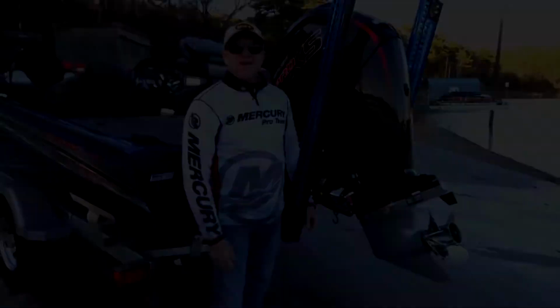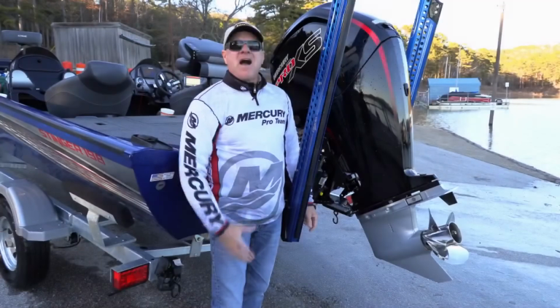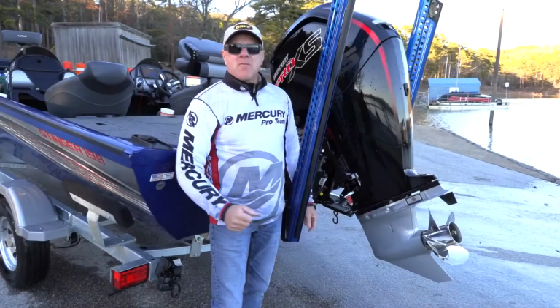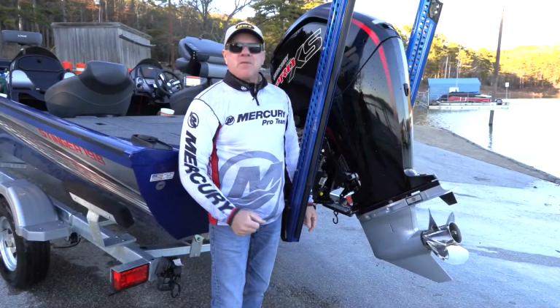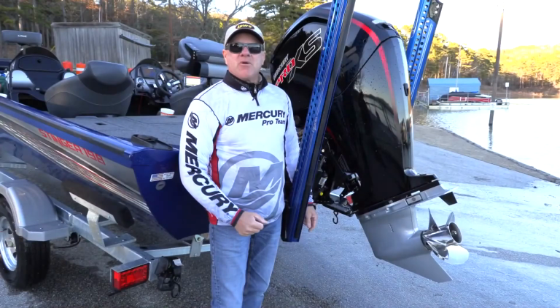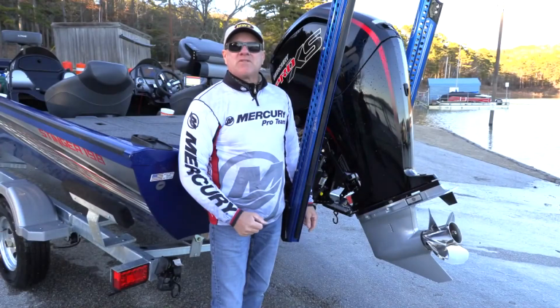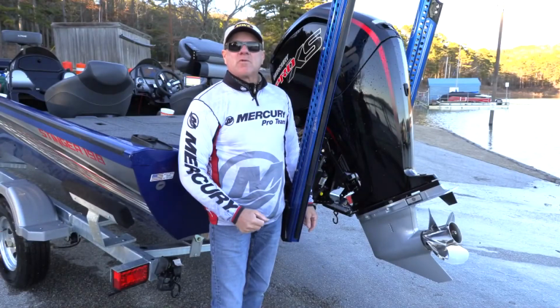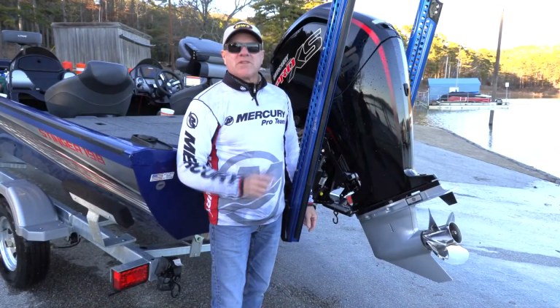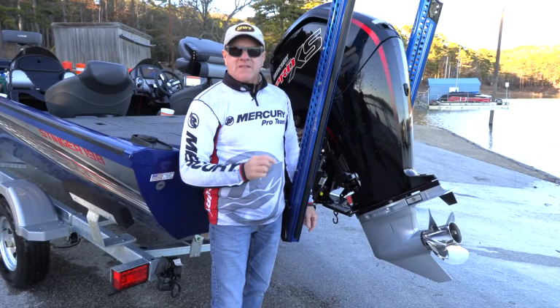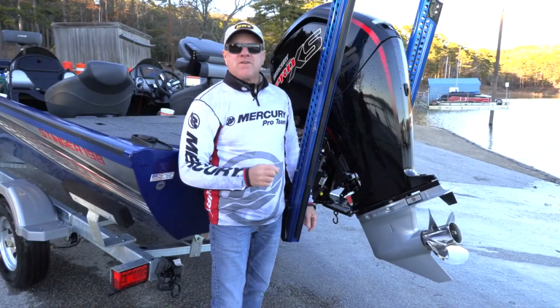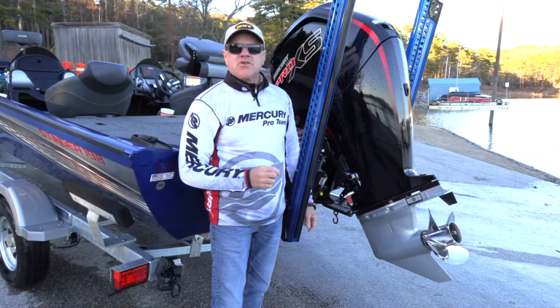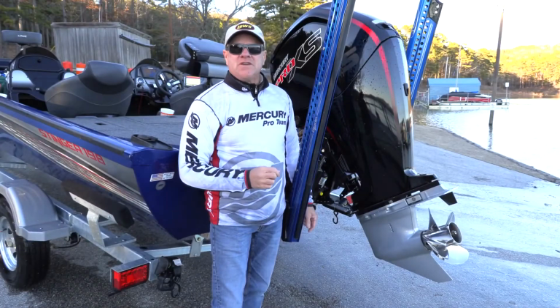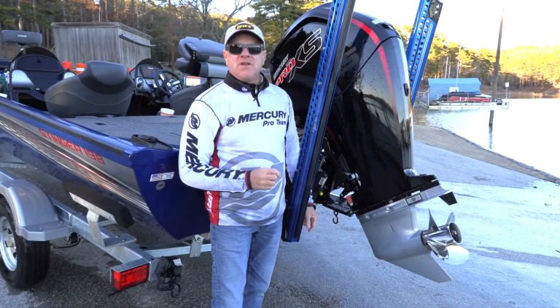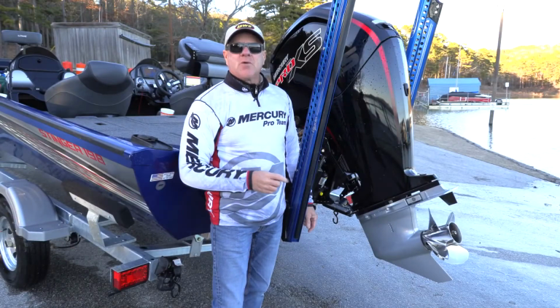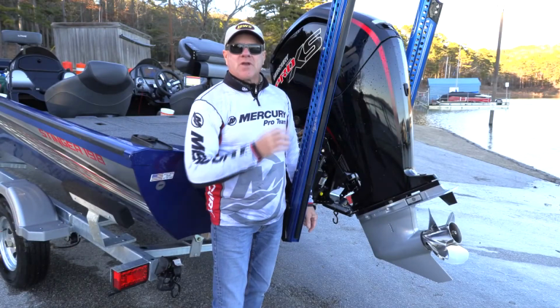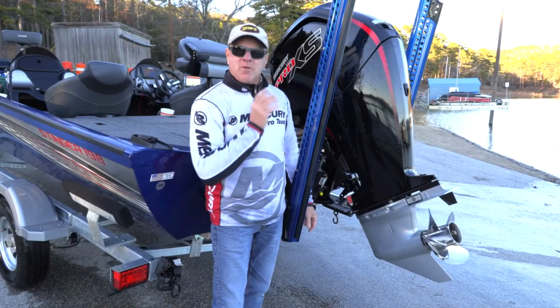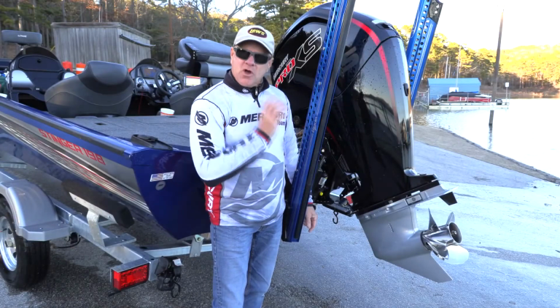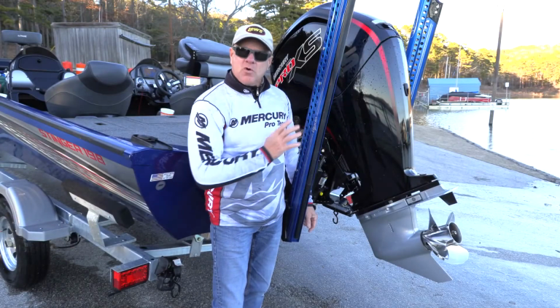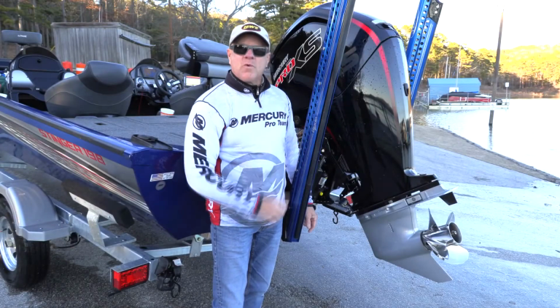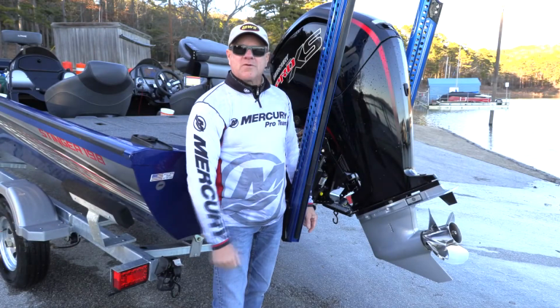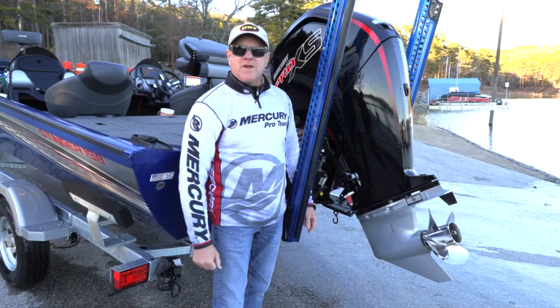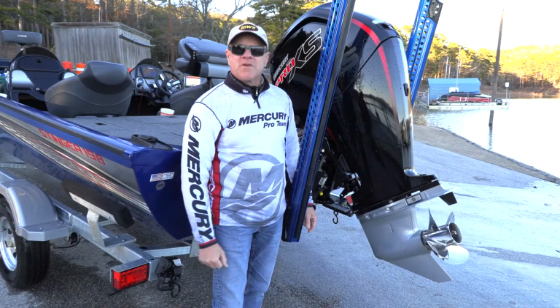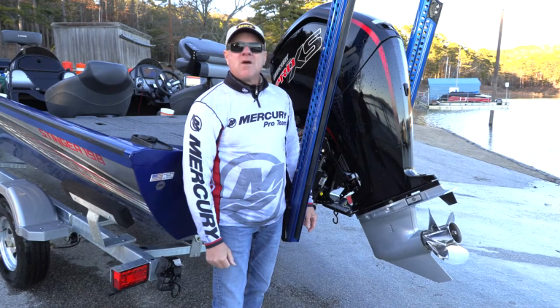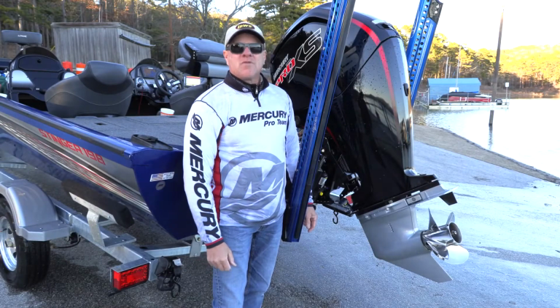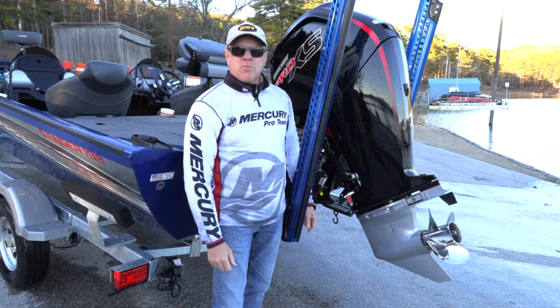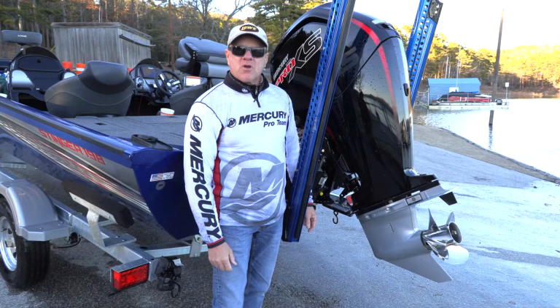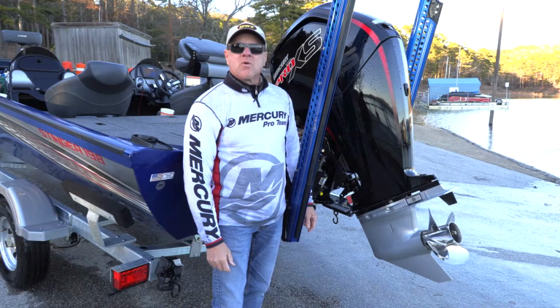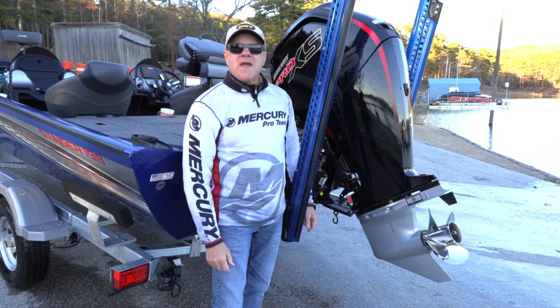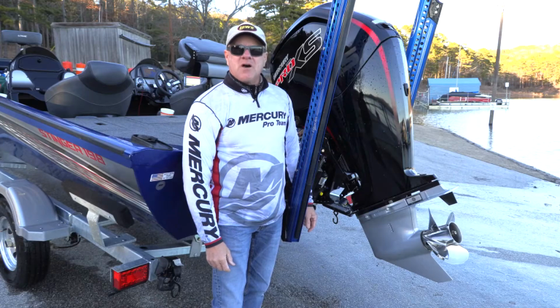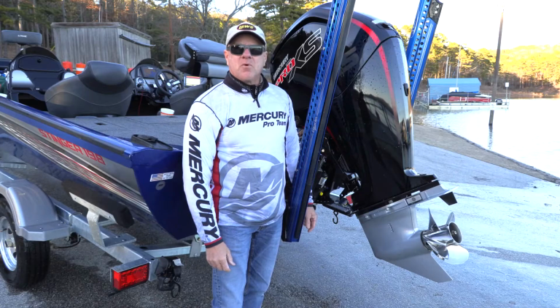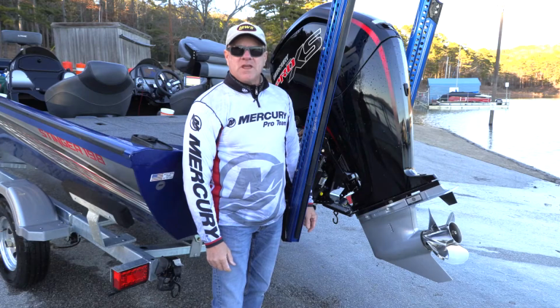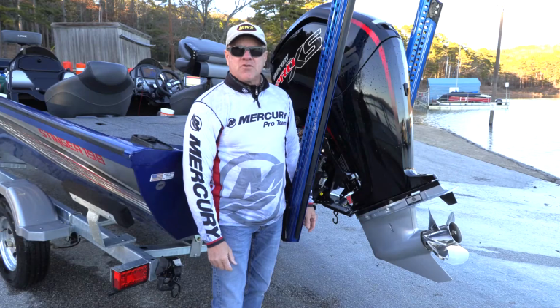Hi everybody, Barry Stokes with Let's Fish TV, here with a couple of cold weather tips for your Mercury outboard engine.